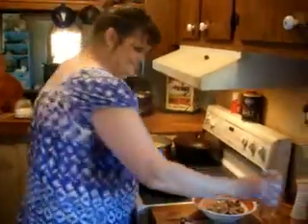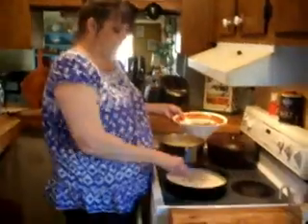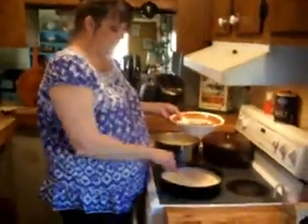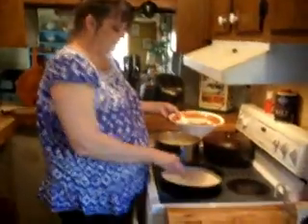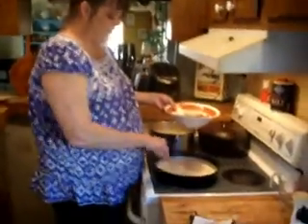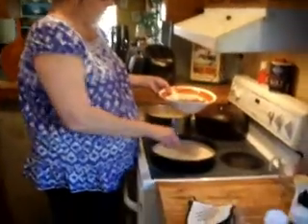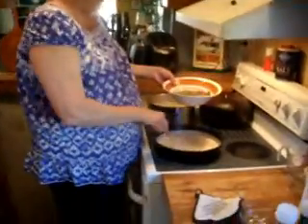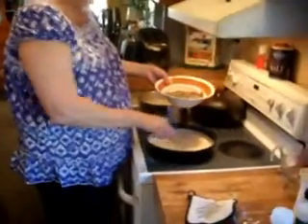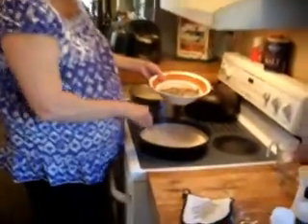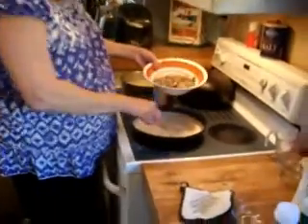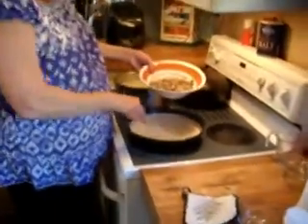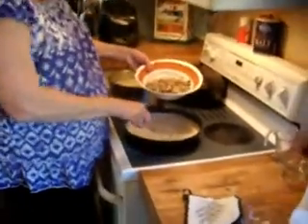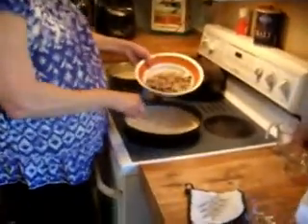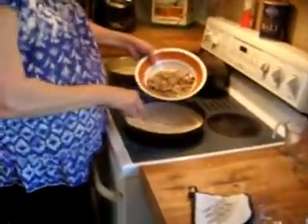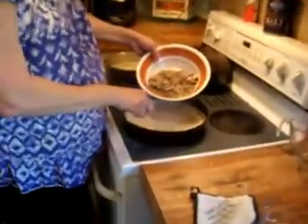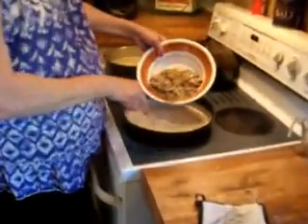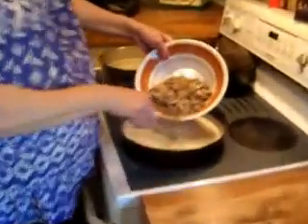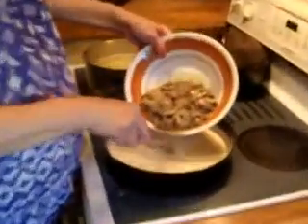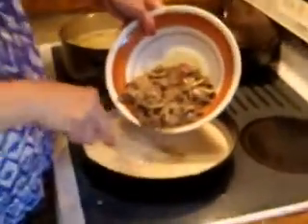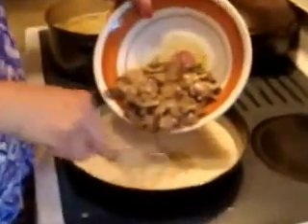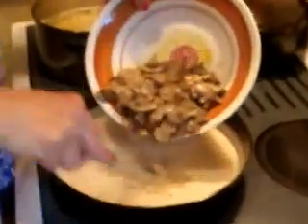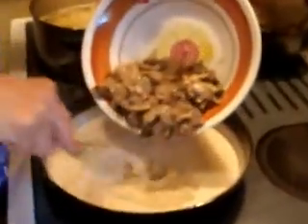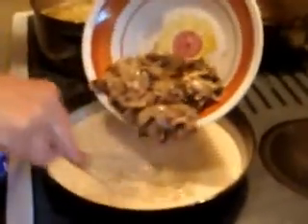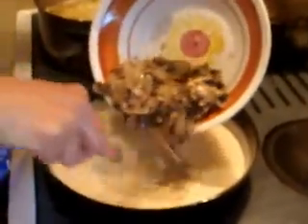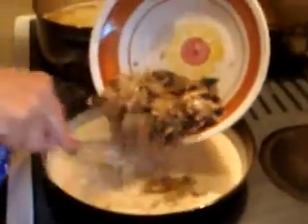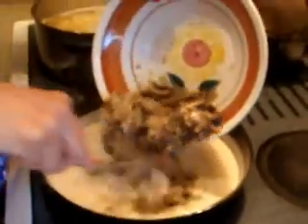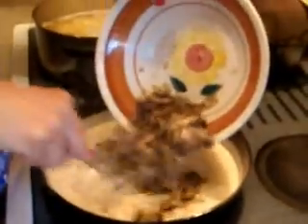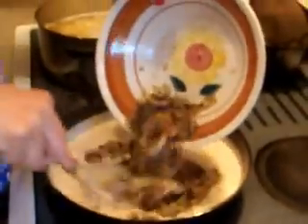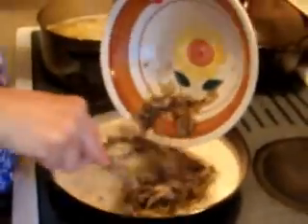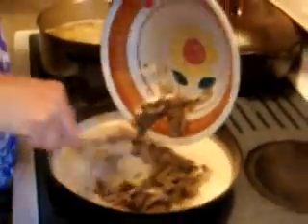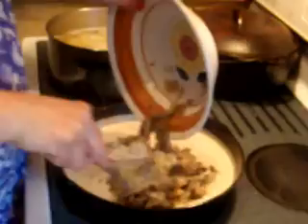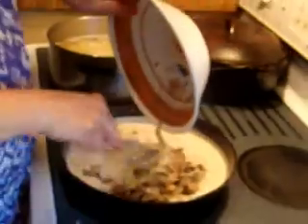The sauce is all melted. The cream cheese is melted, so I'm going to go ahead and add our mushrooms and onions back in.